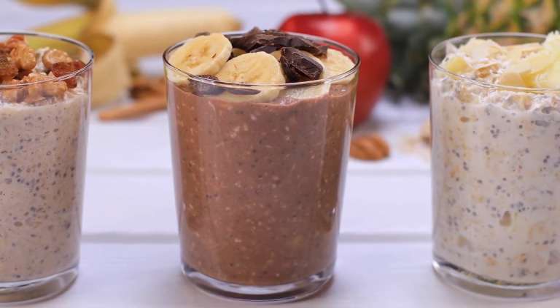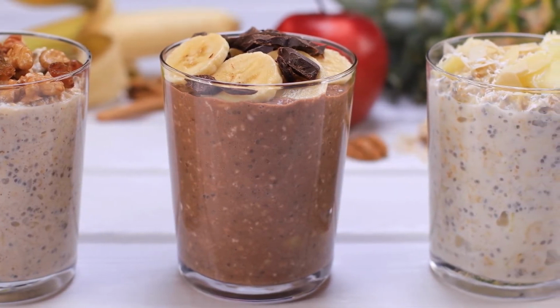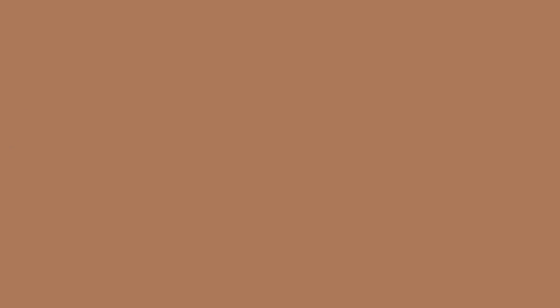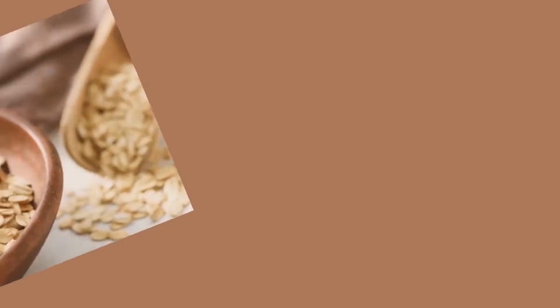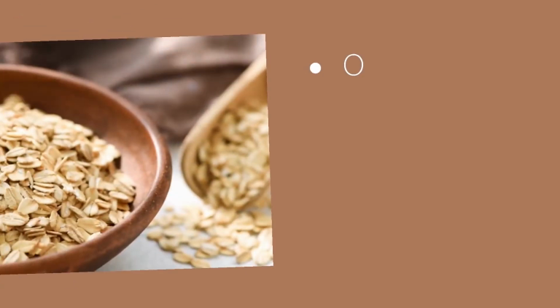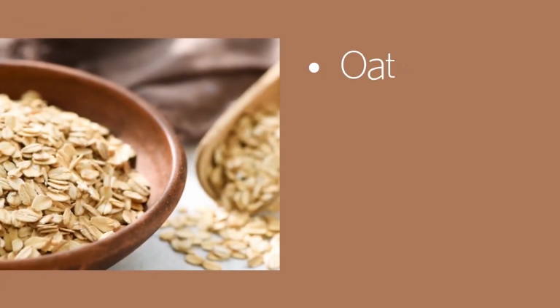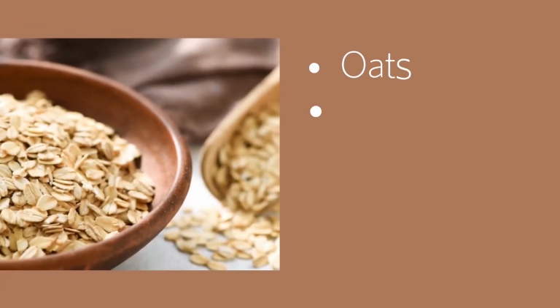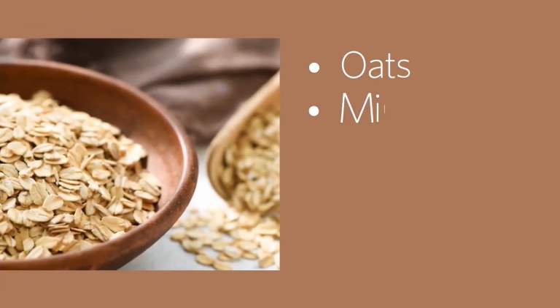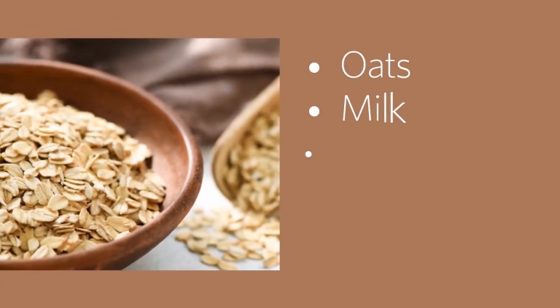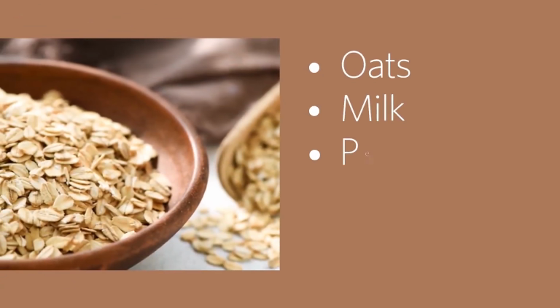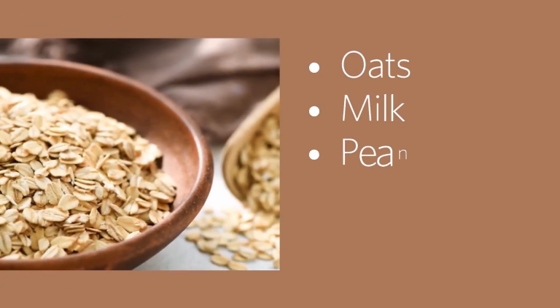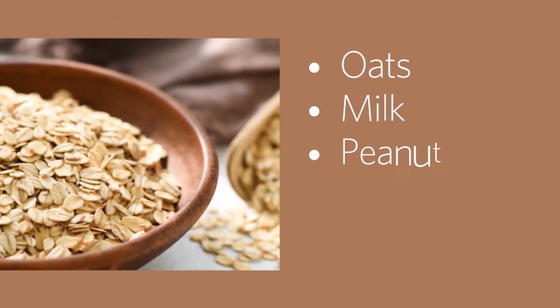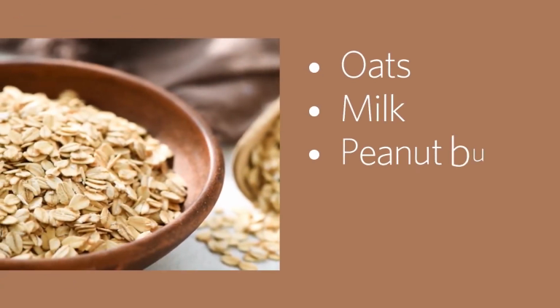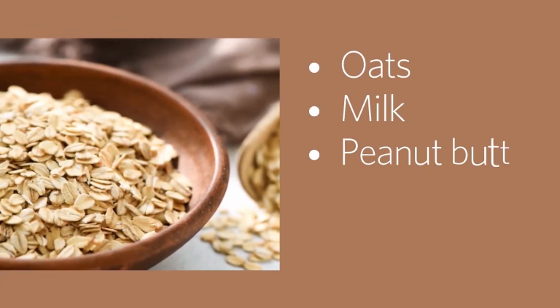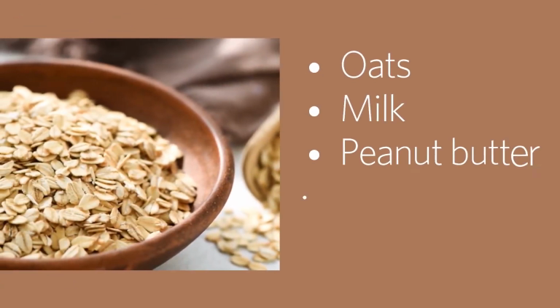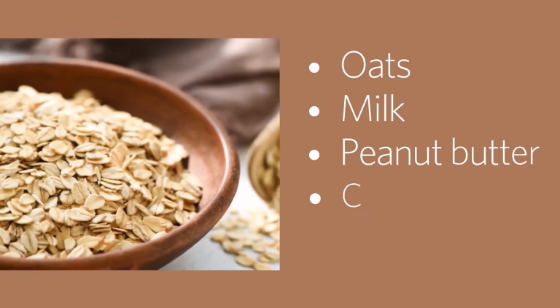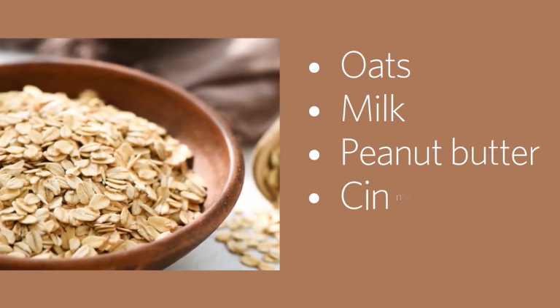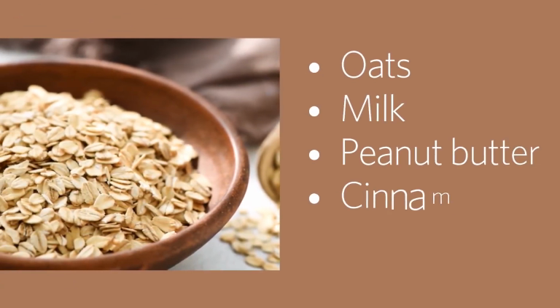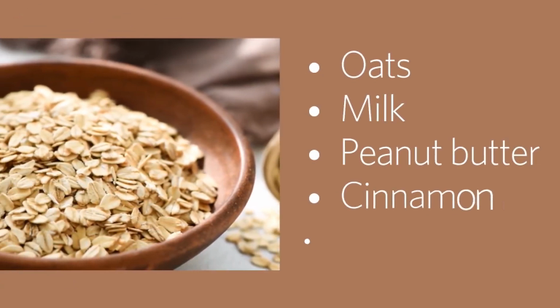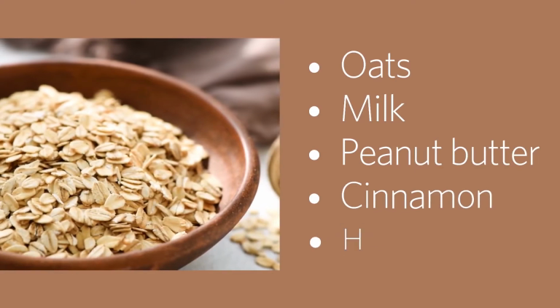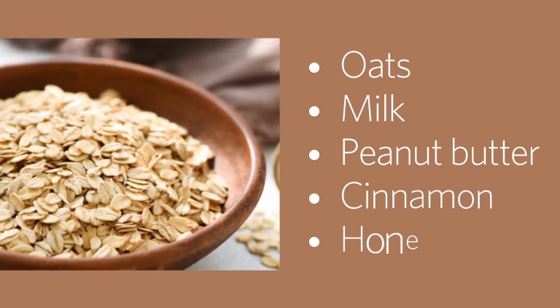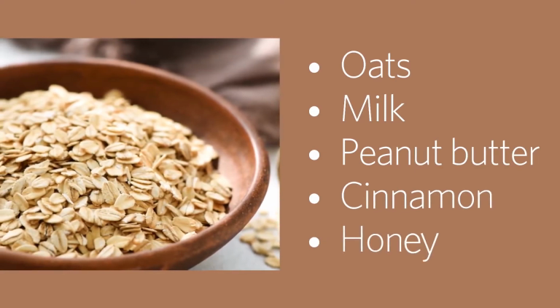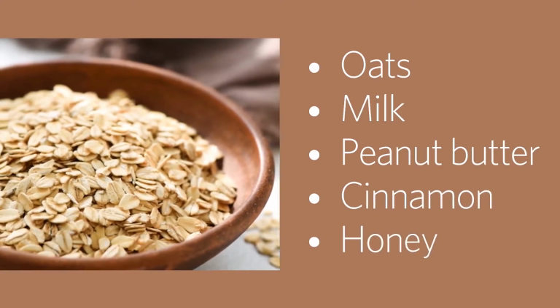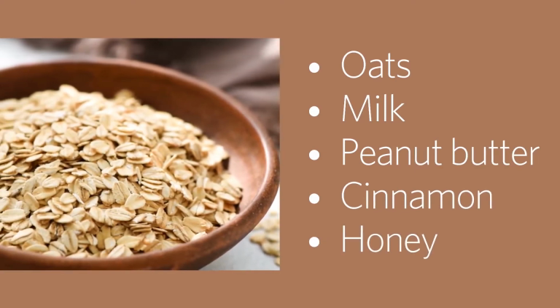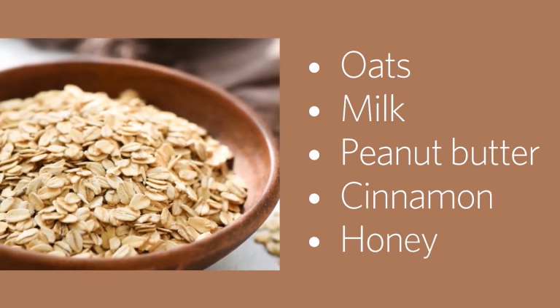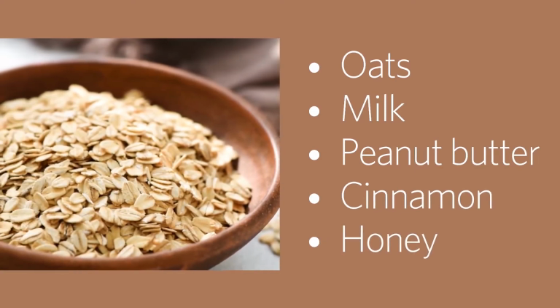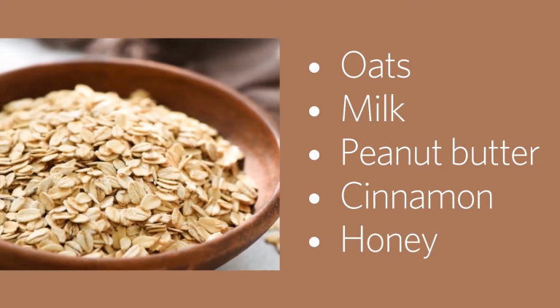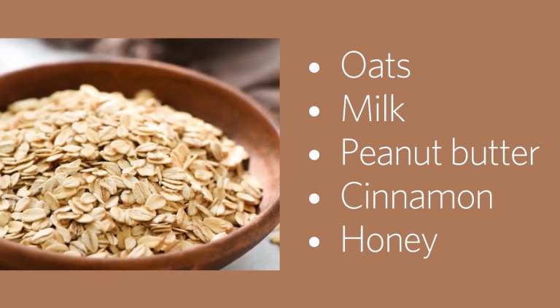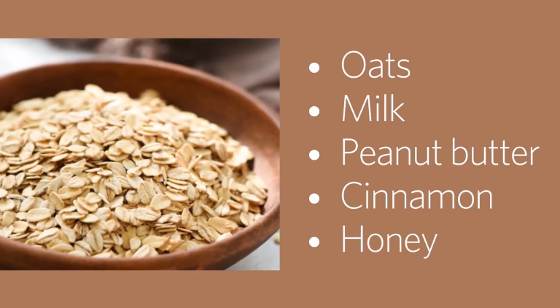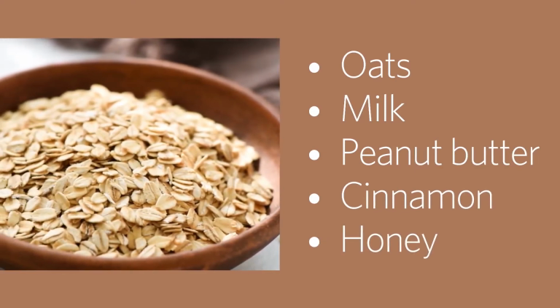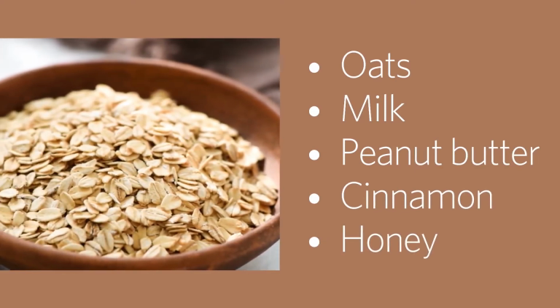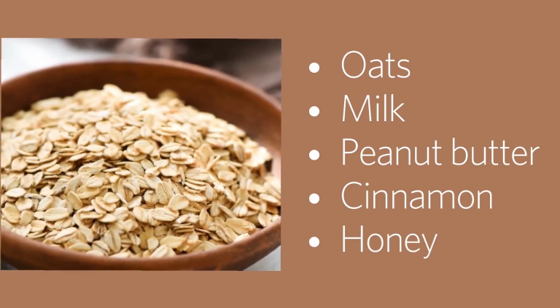What you will need are oats, milk, peanut butter, cinnamon, and honey.